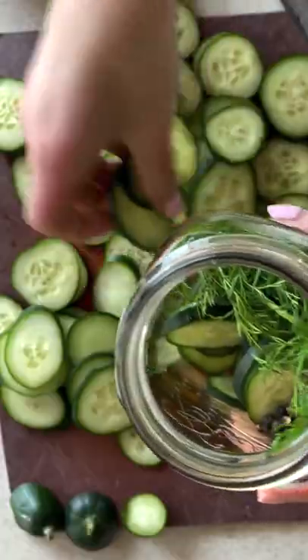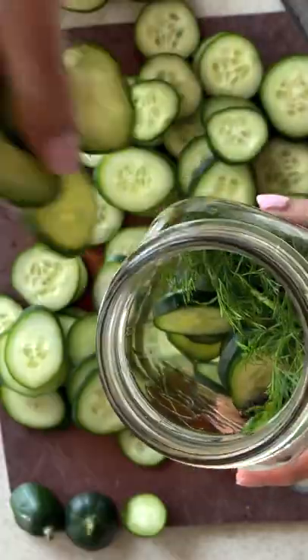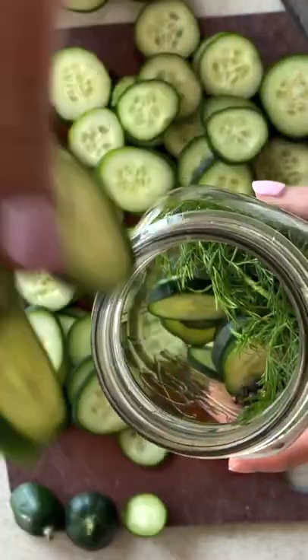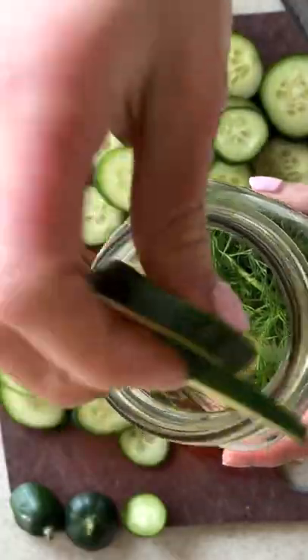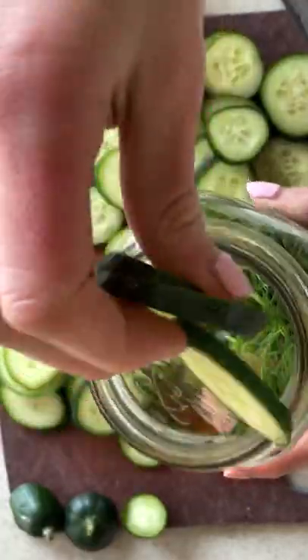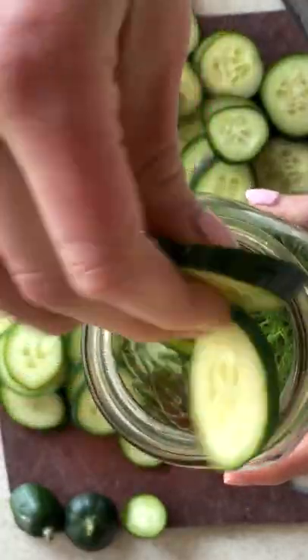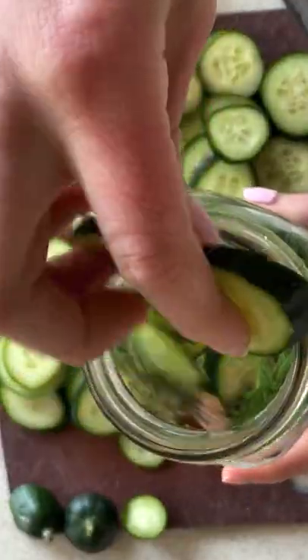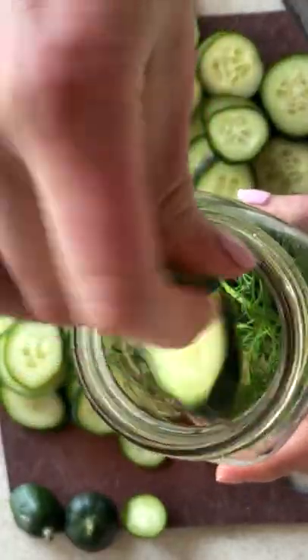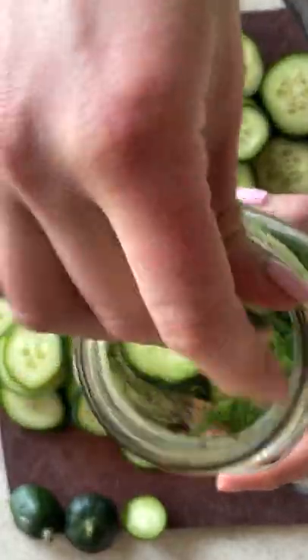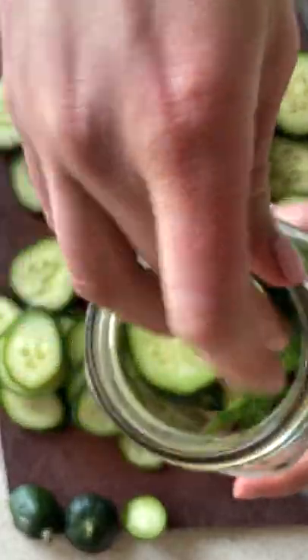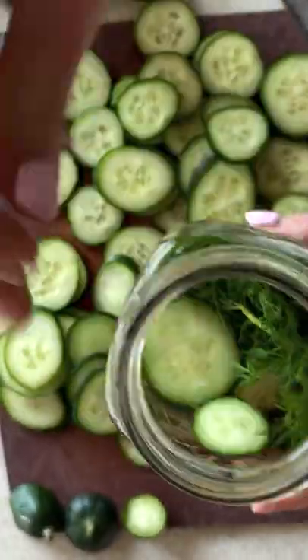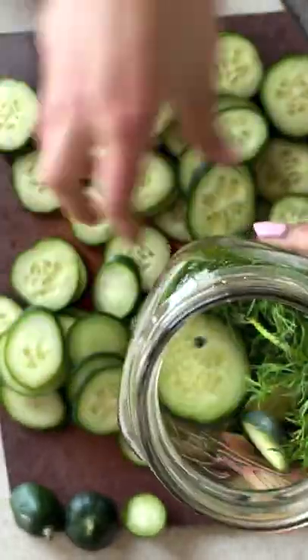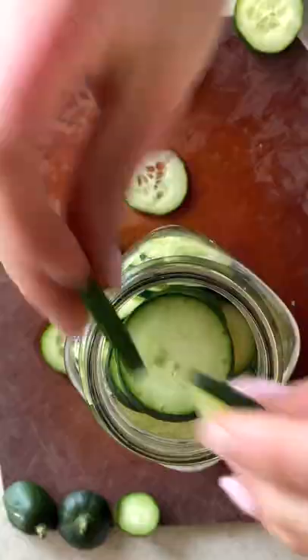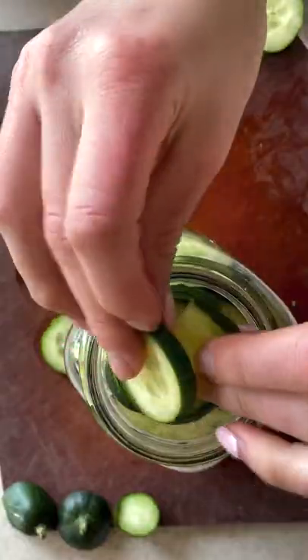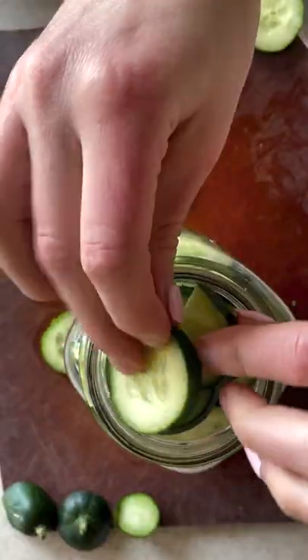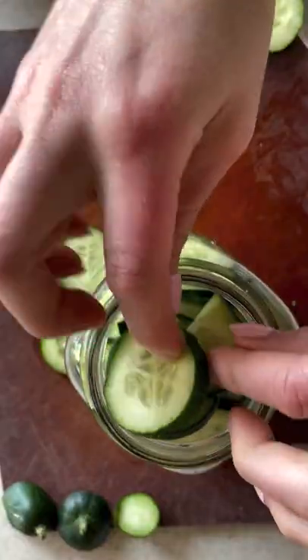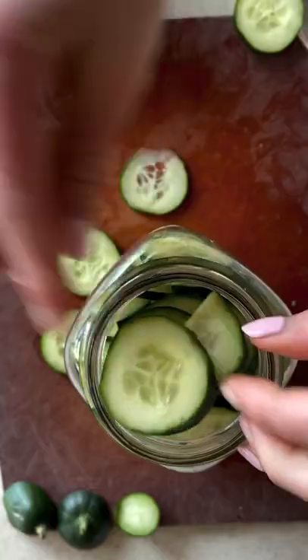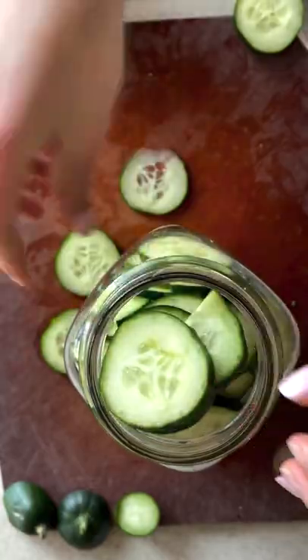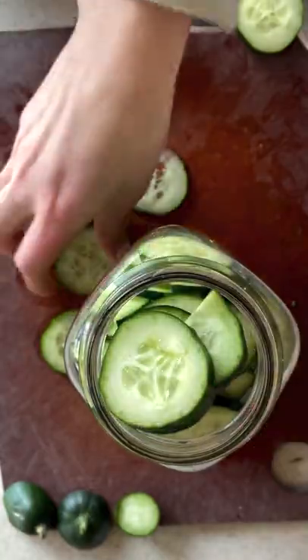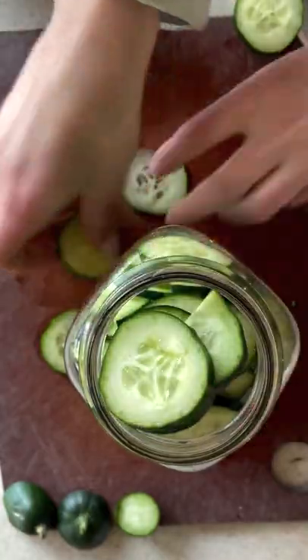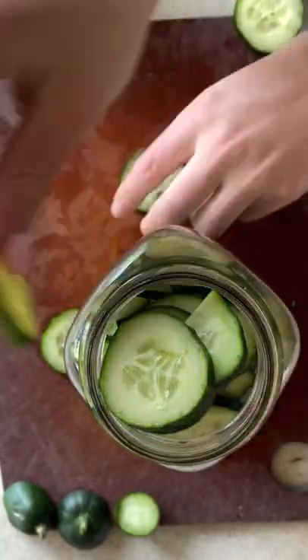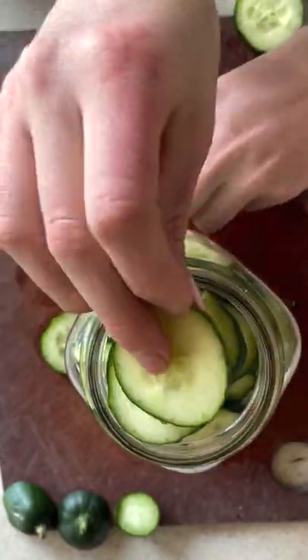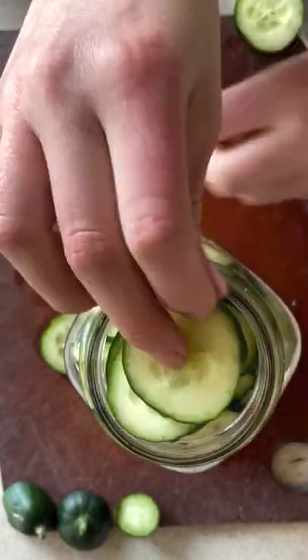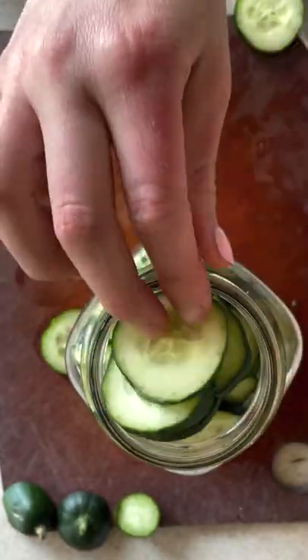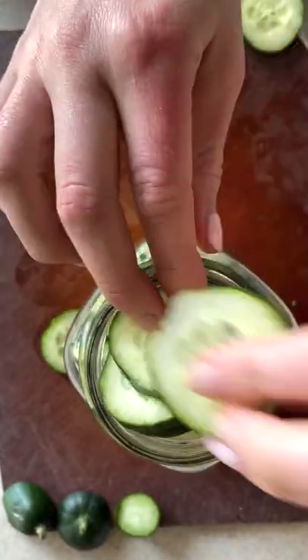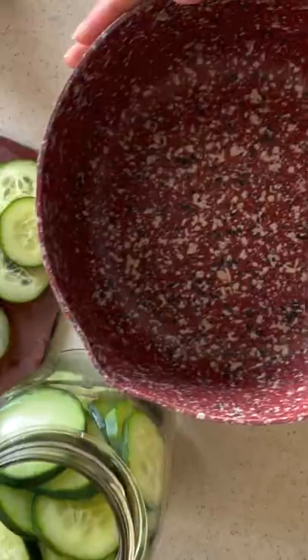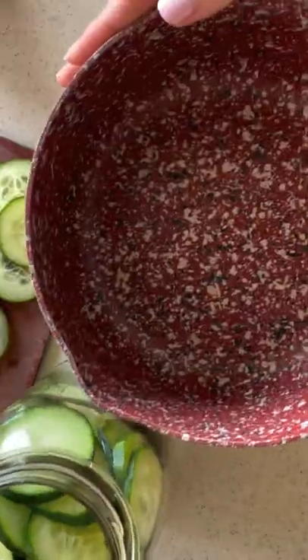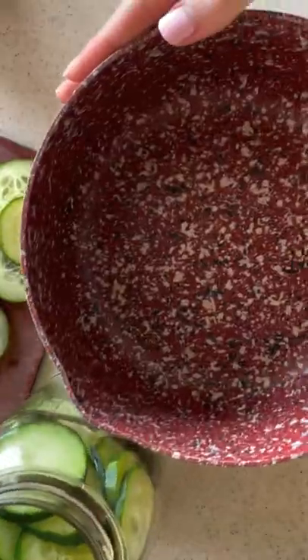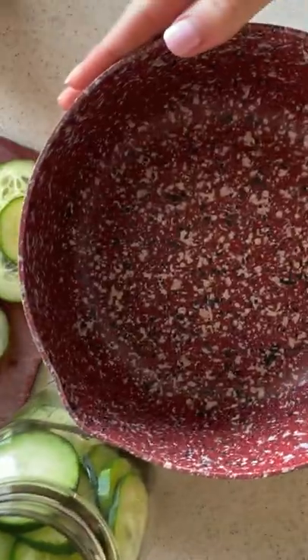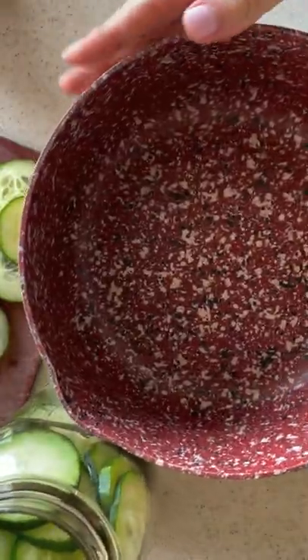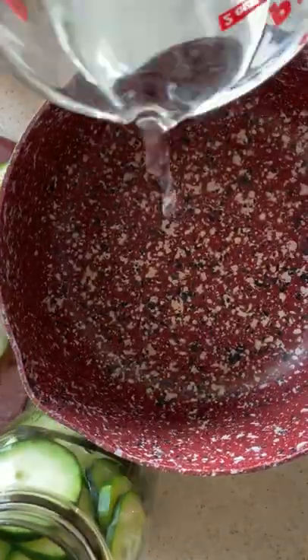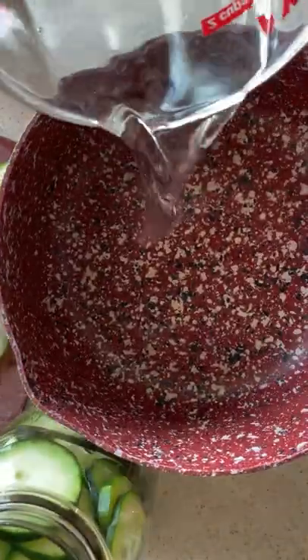Try not to stuff your jar too much so everything can evenly pickle. I kind of did — I only had a few more slices, so I stuffed them in.